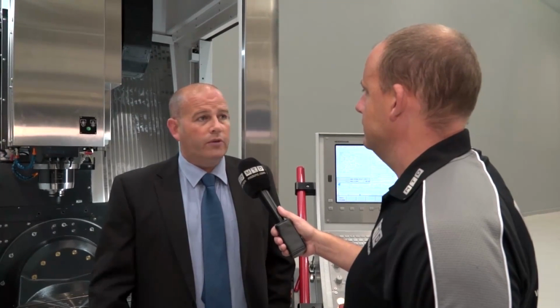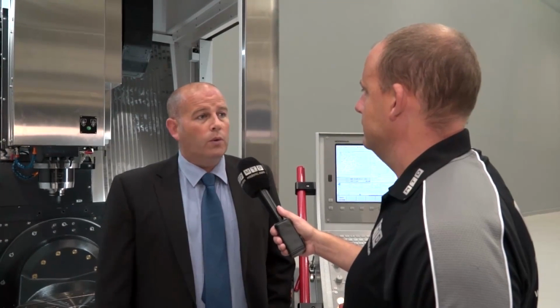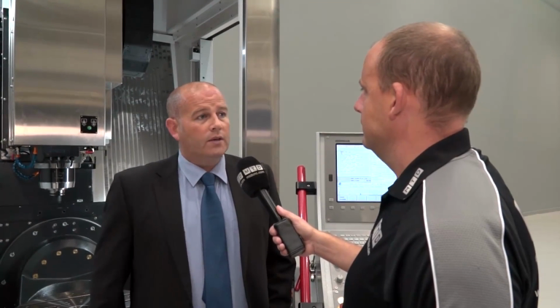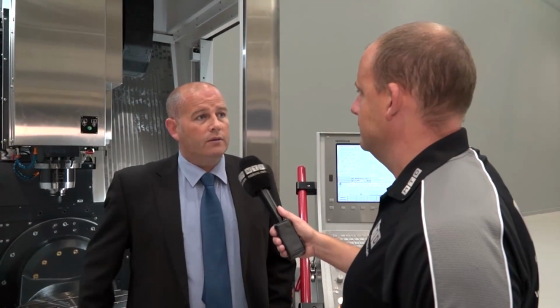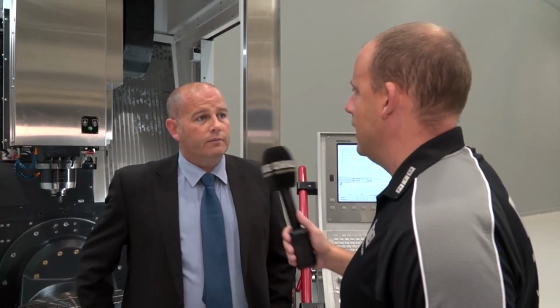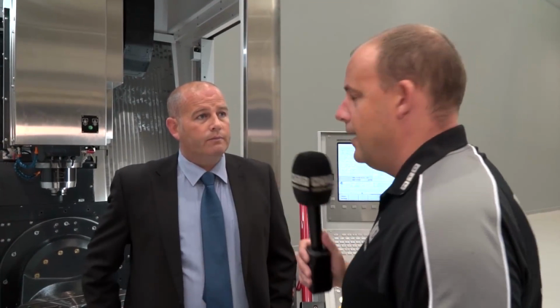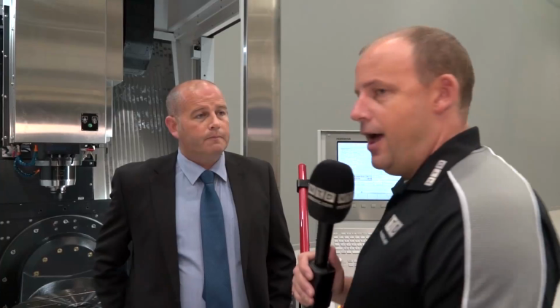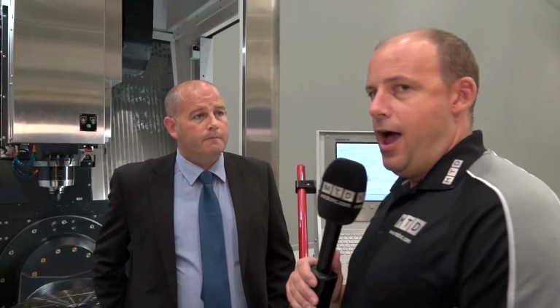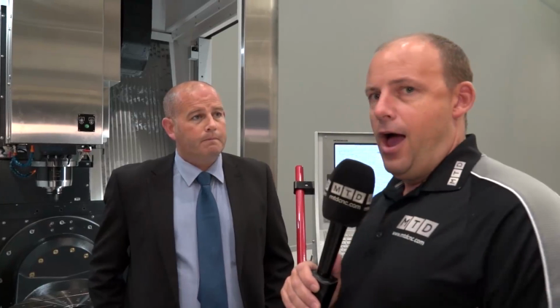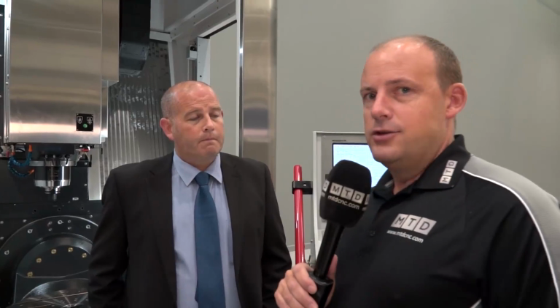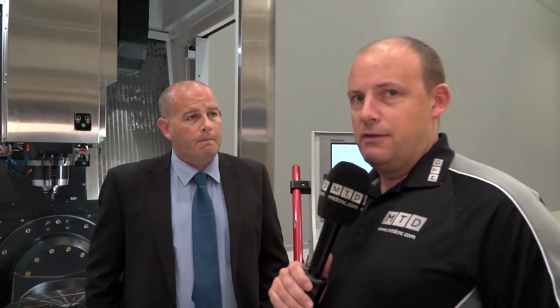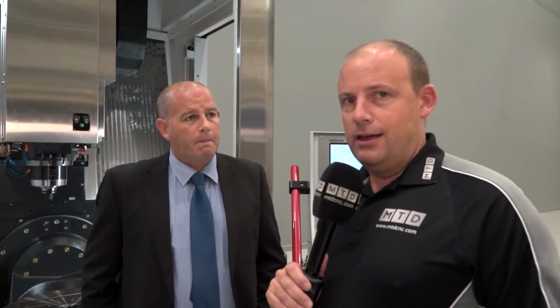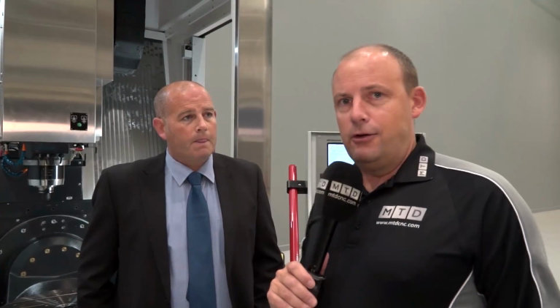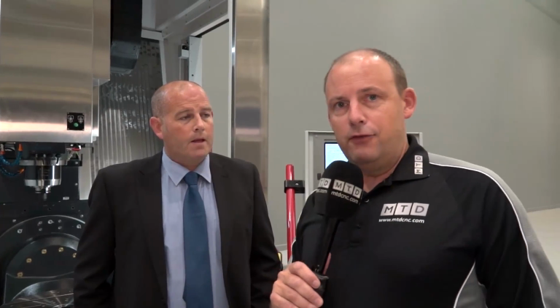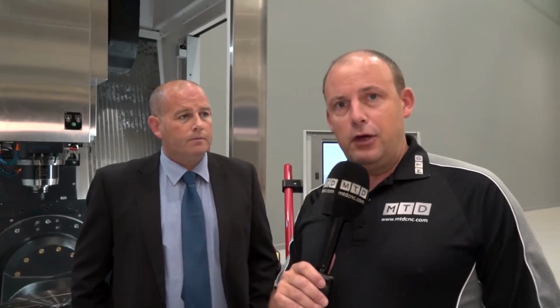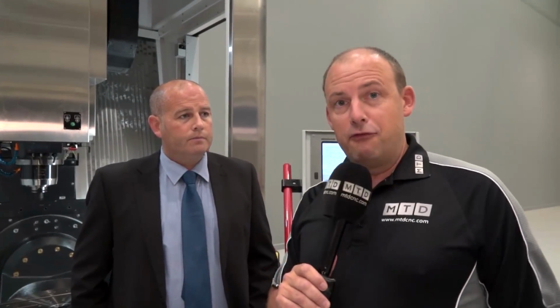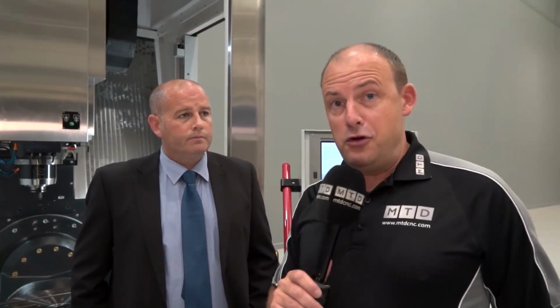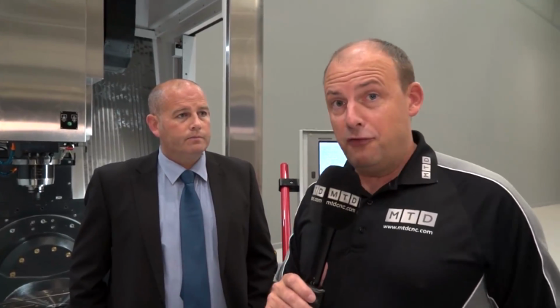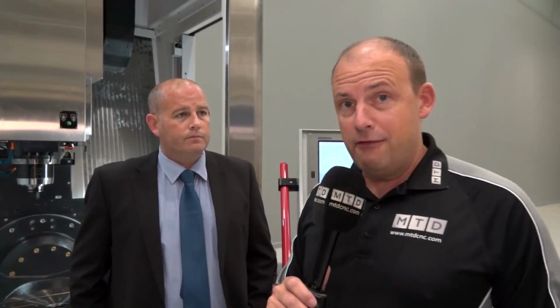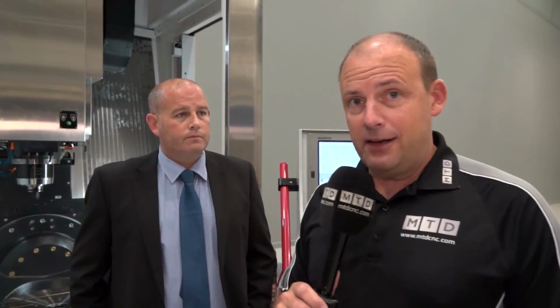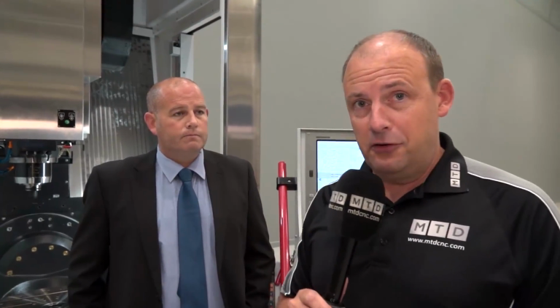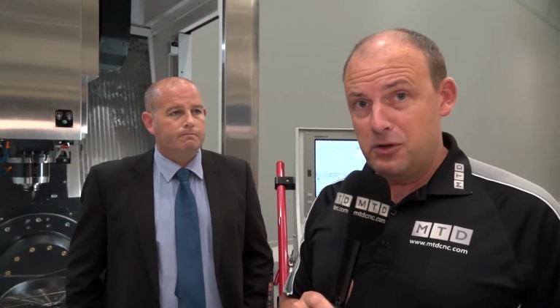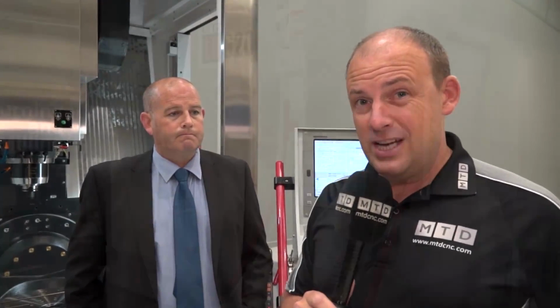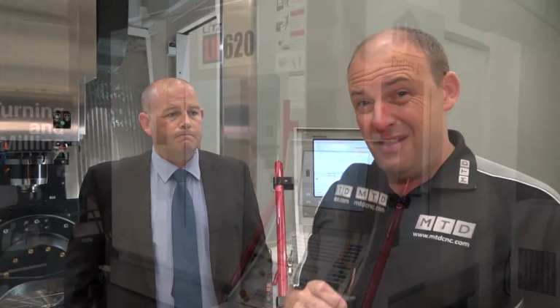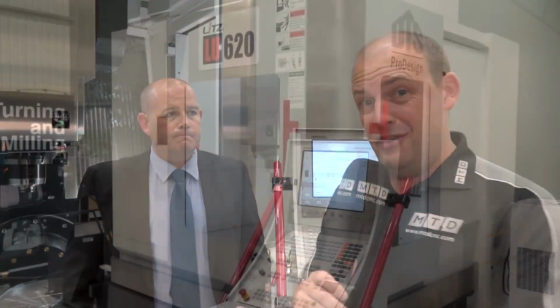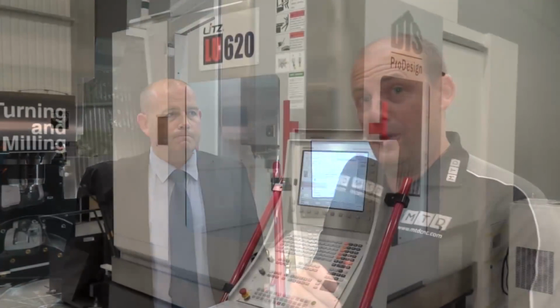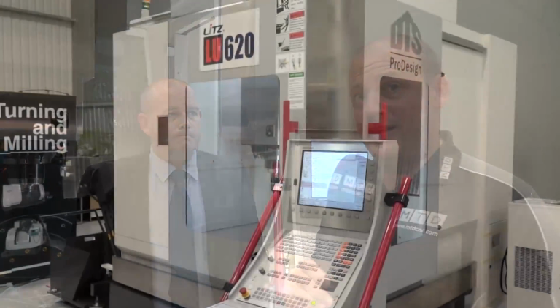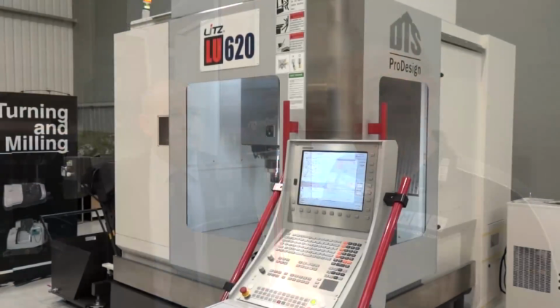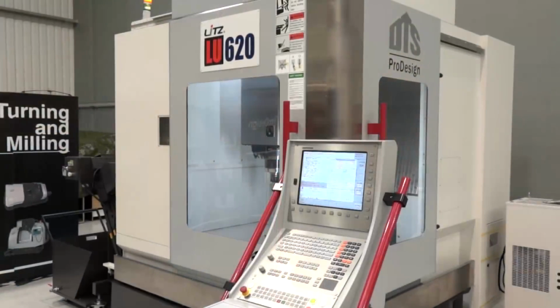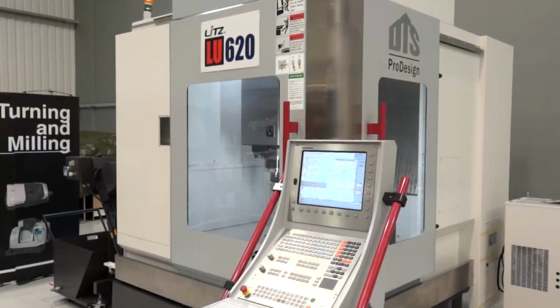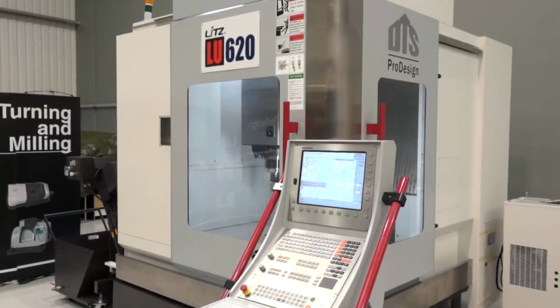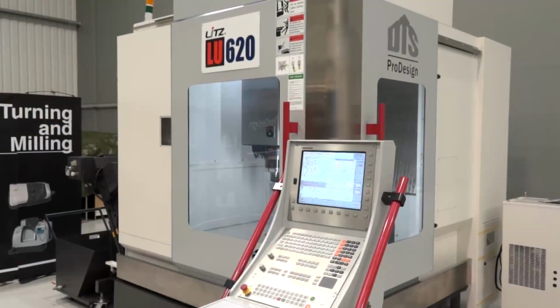So there you go — if you're looking for a new five-axis machine, this one is on special offer.